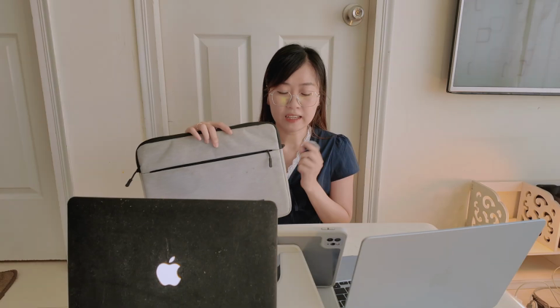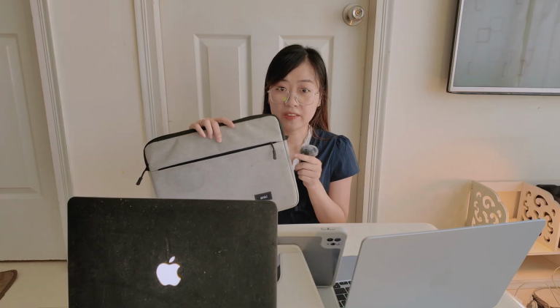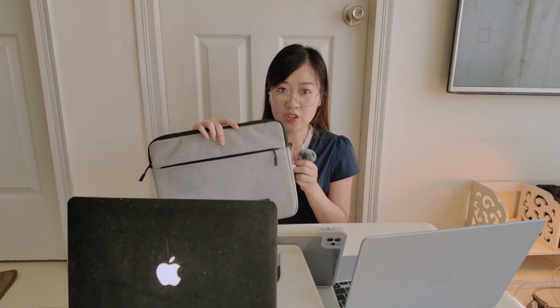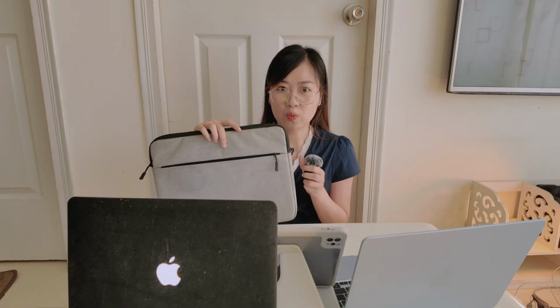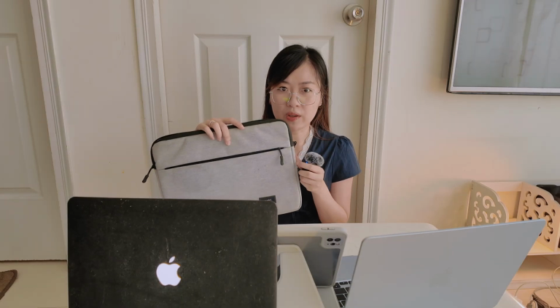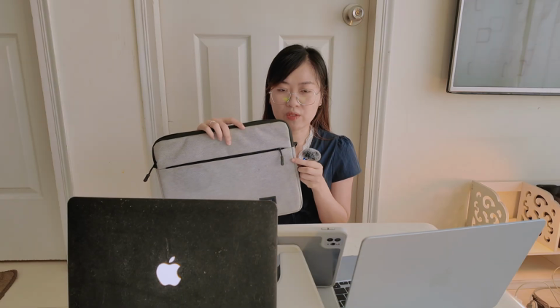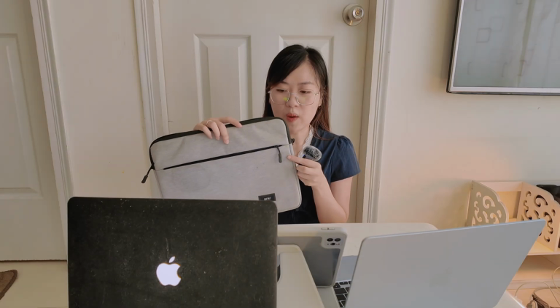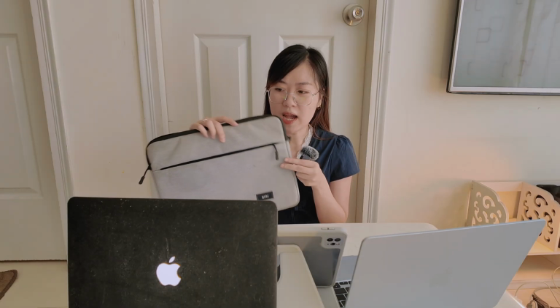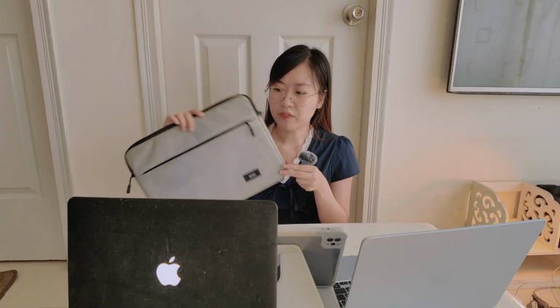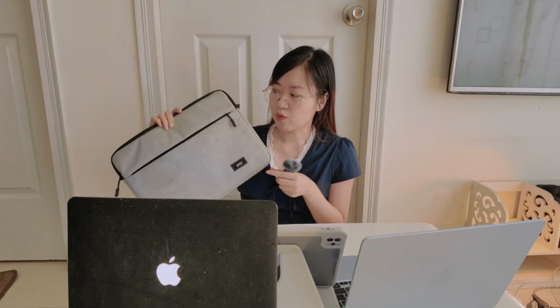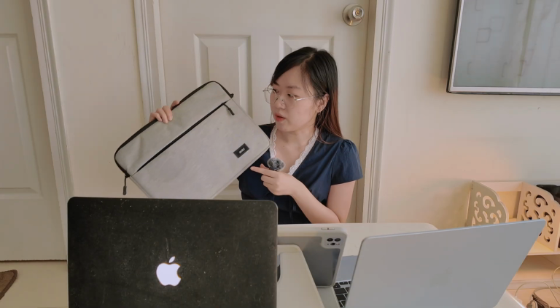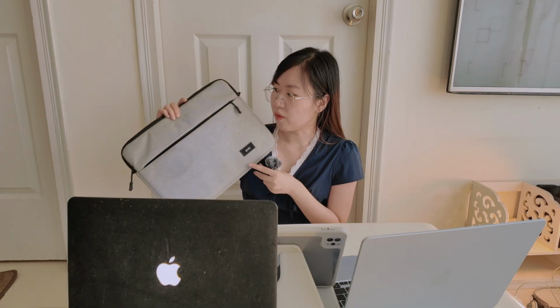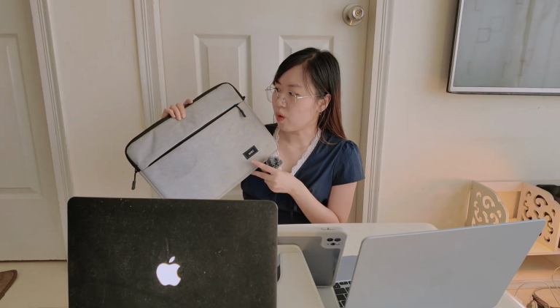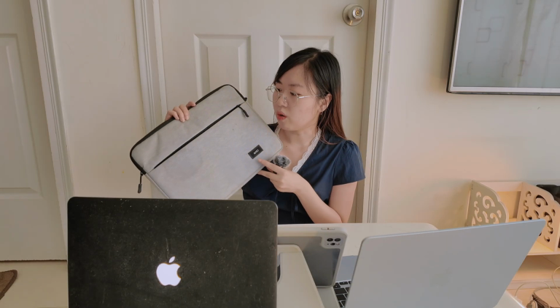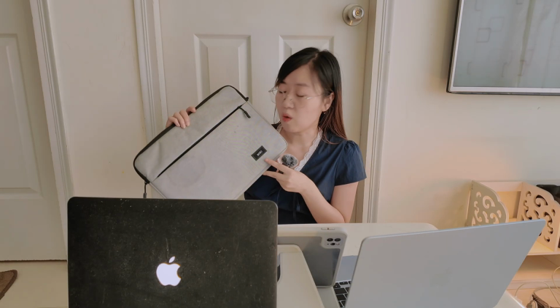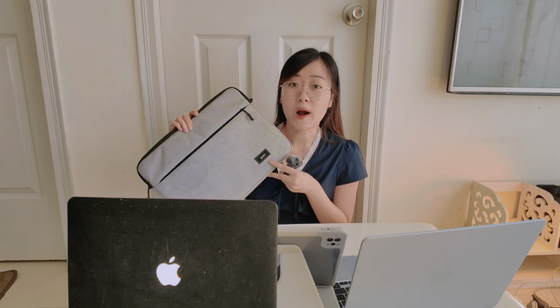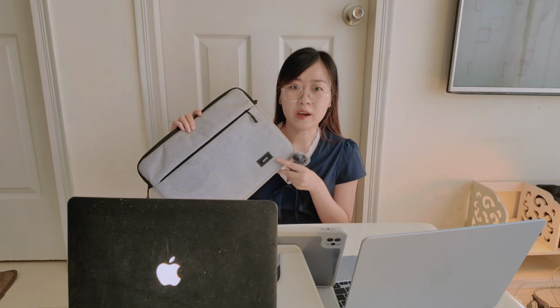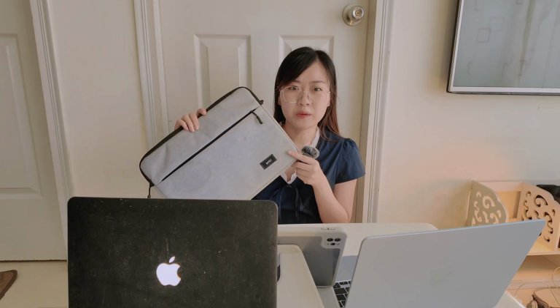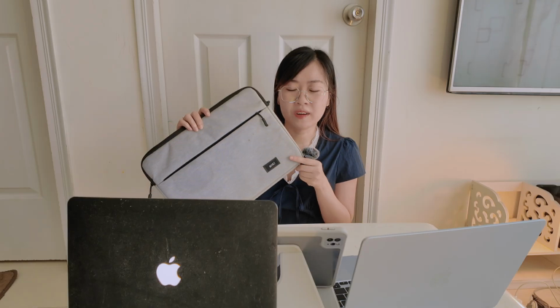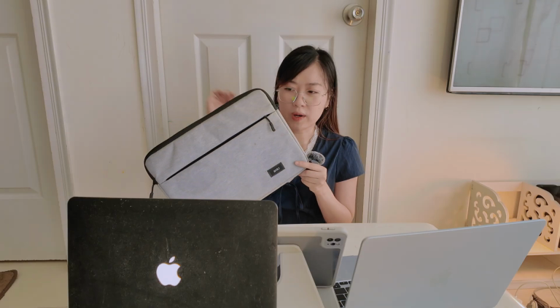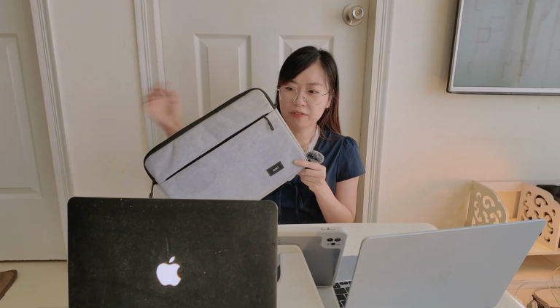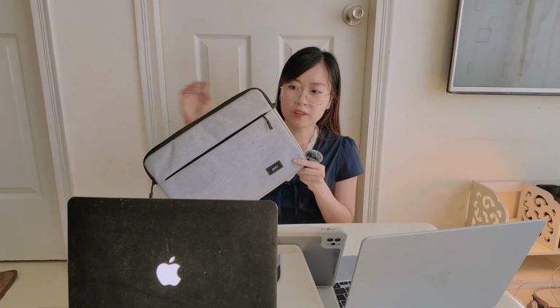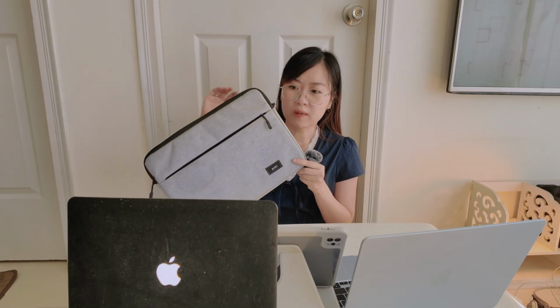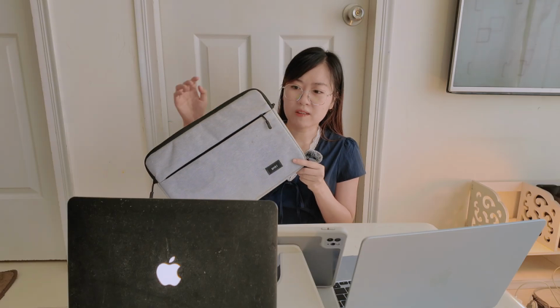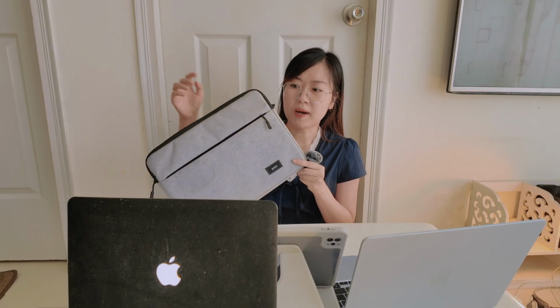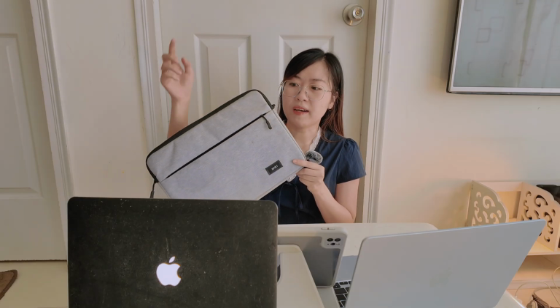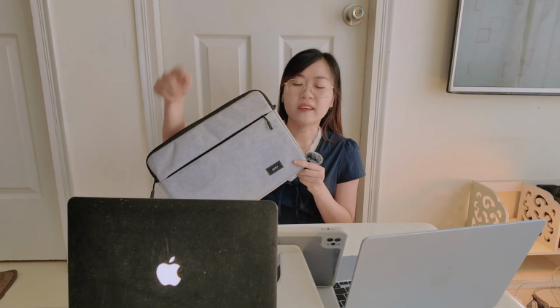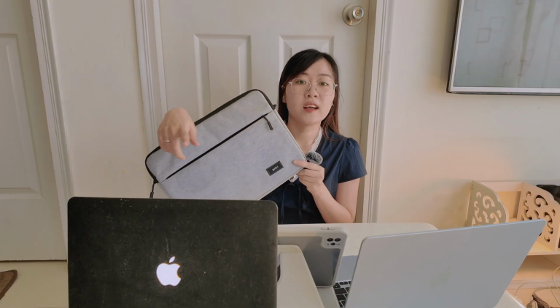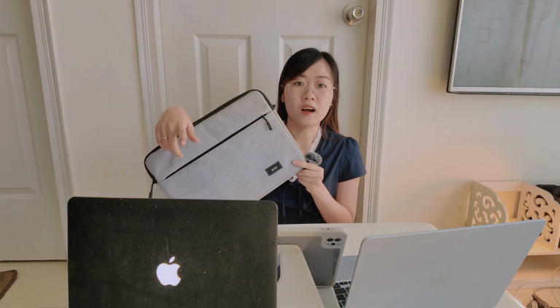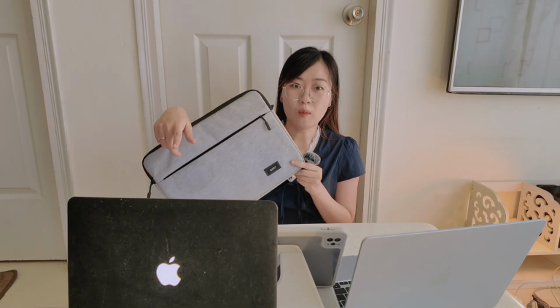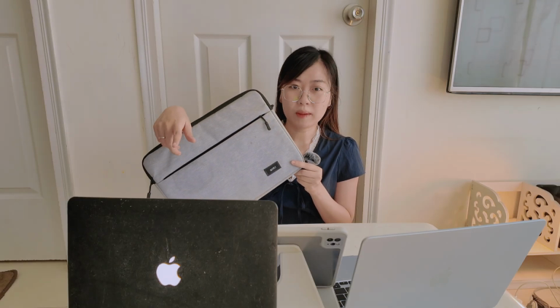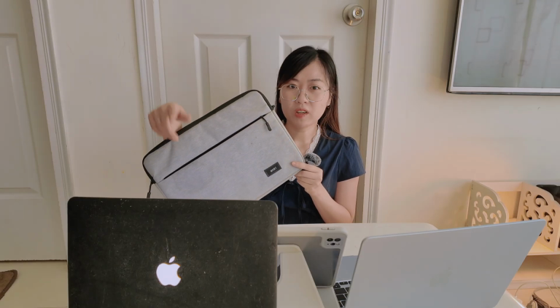So I would say just treat it gently and maybe get a soft sleeve to carry around instead — like this one. I've had this one for a while since I first bought my old MacBook.